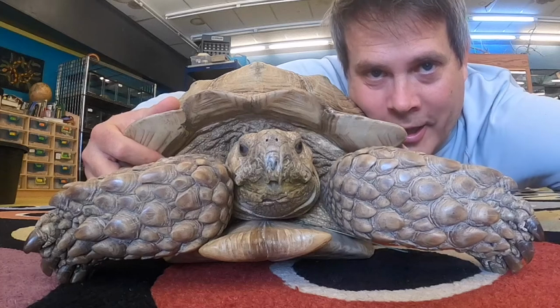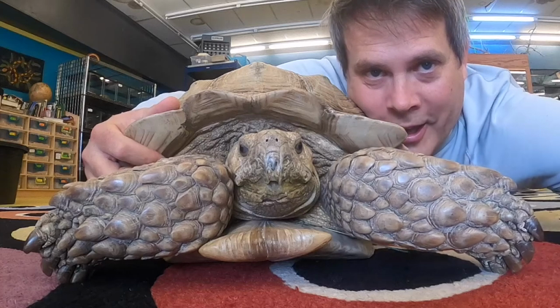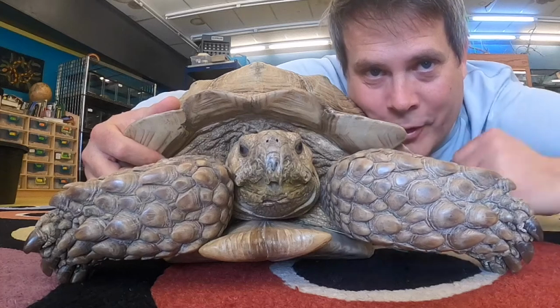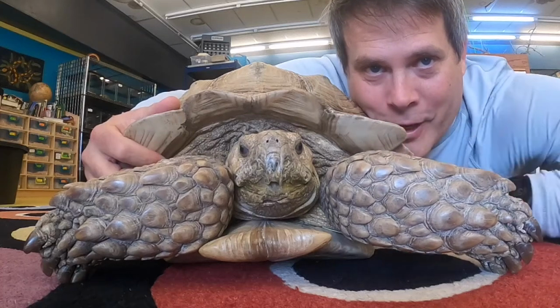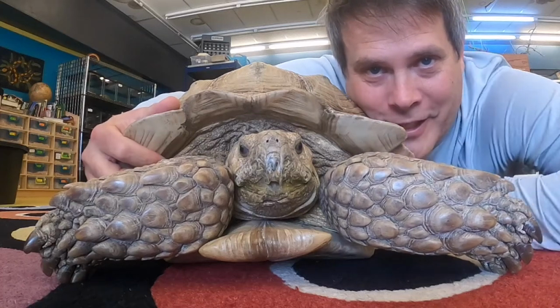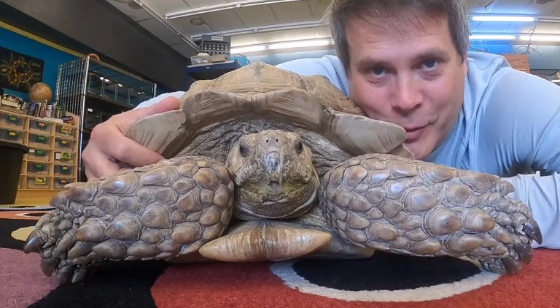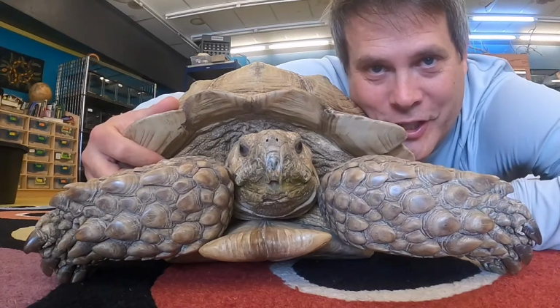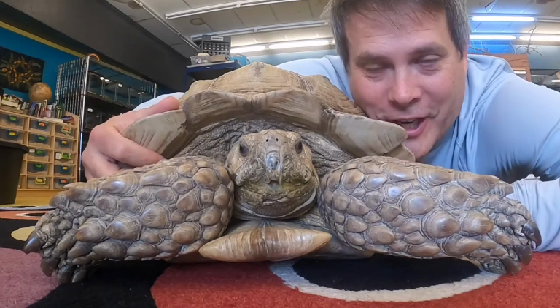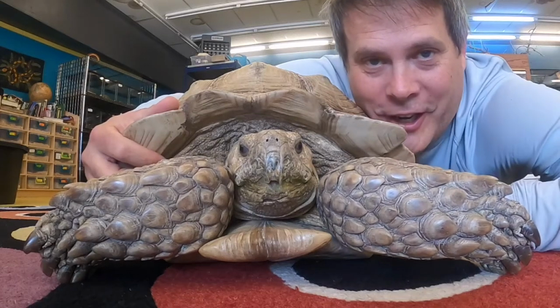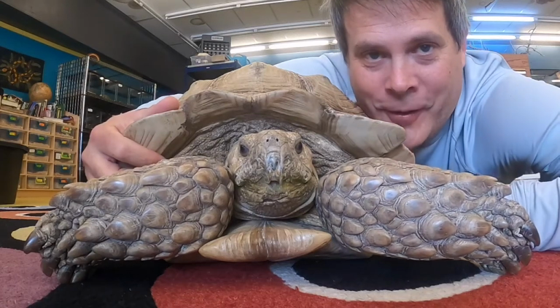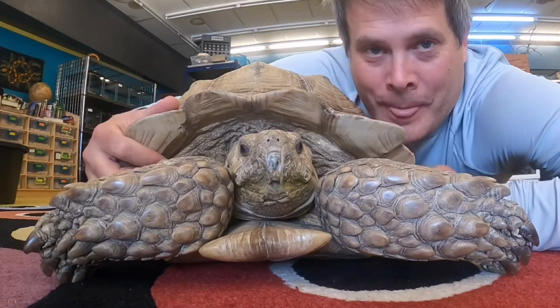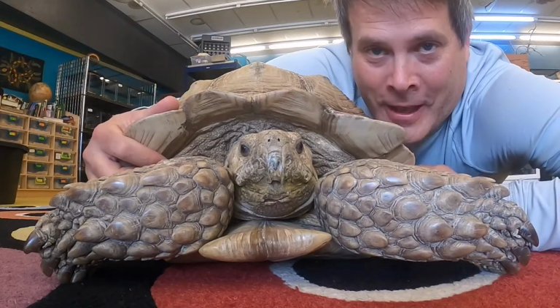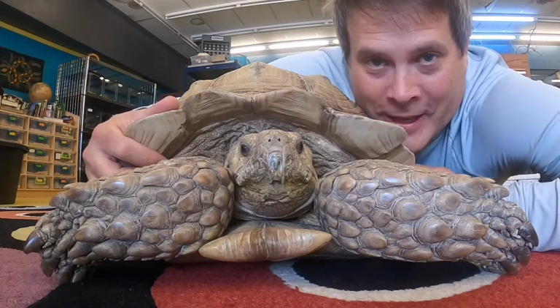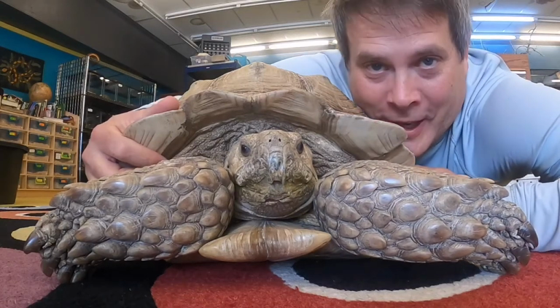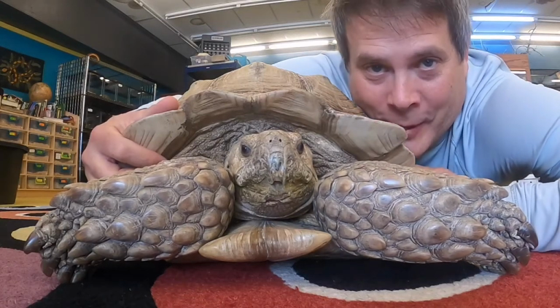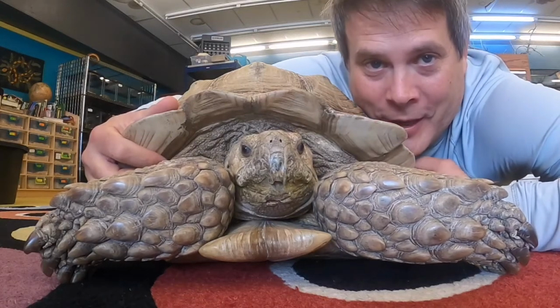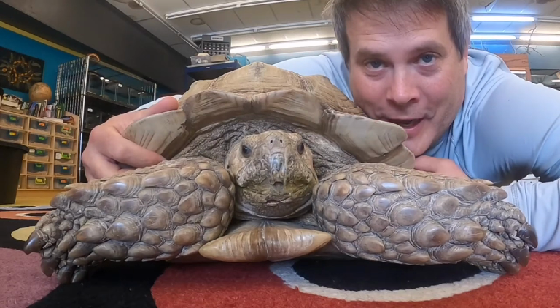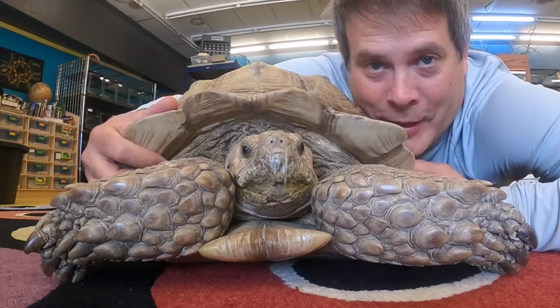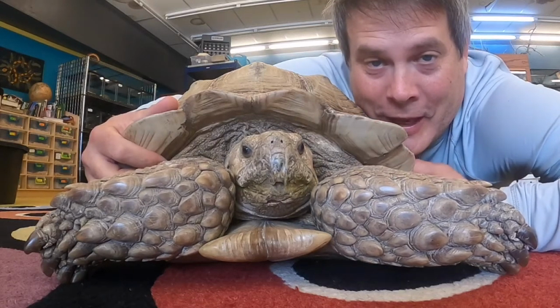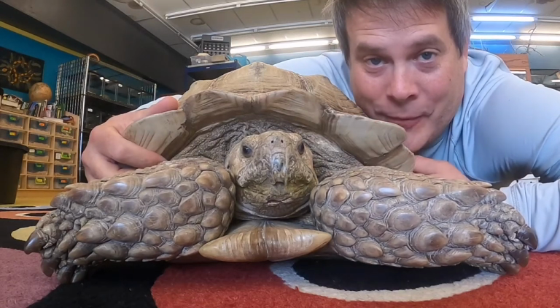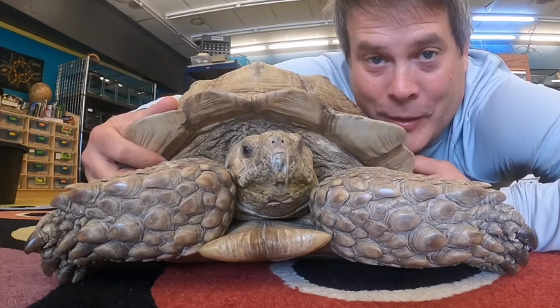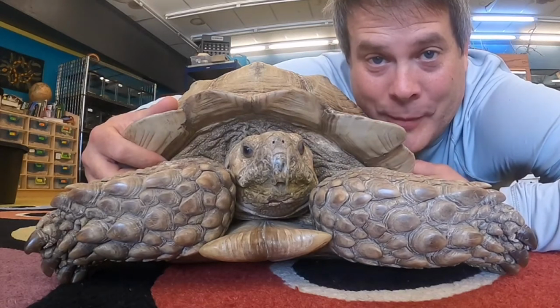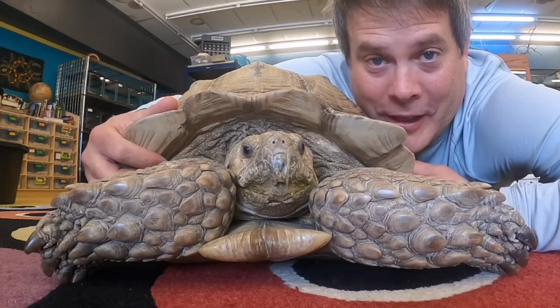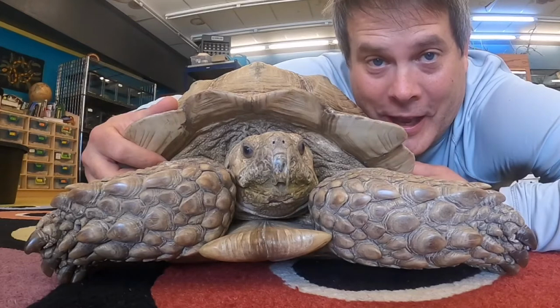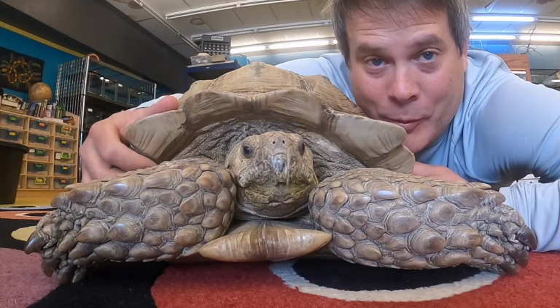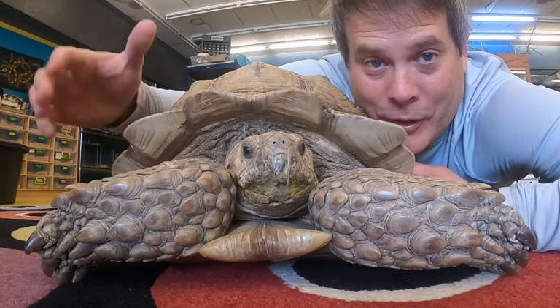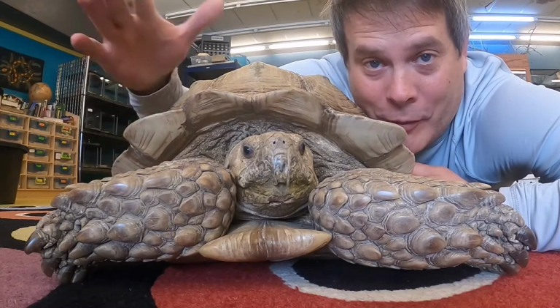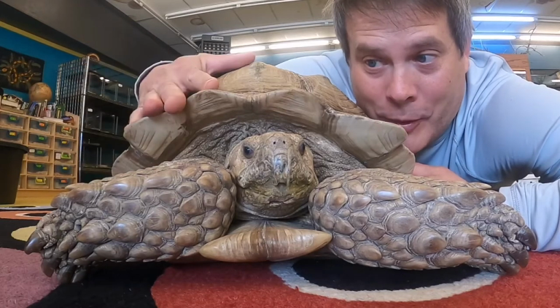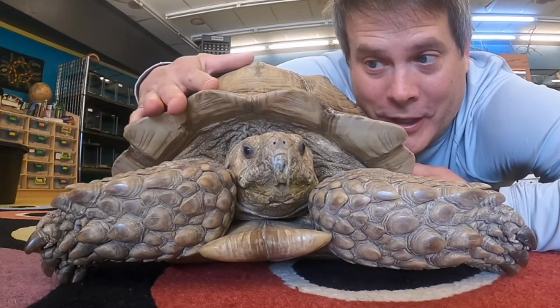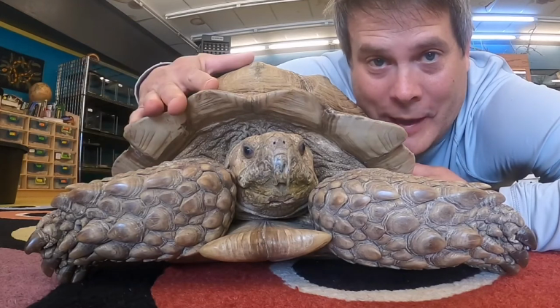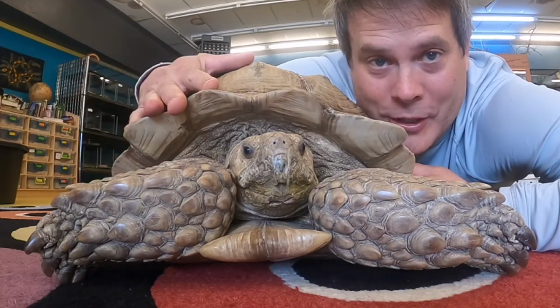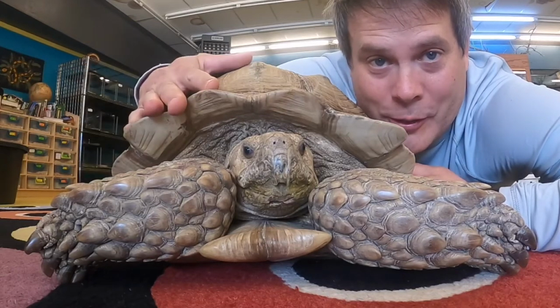Hey everyone, since we're stuck here not being able to have people come to the lab, we thought we'd bring the lab to you.